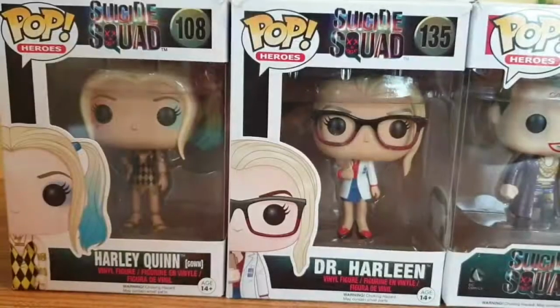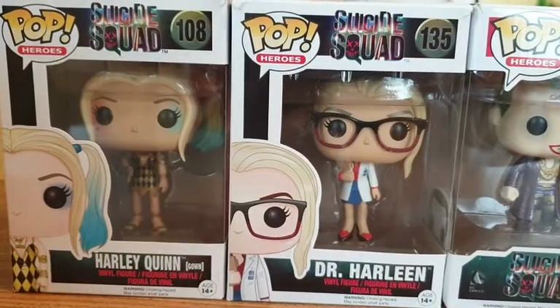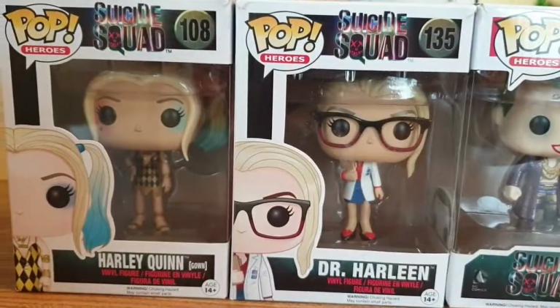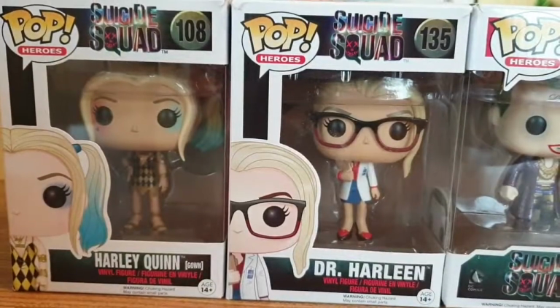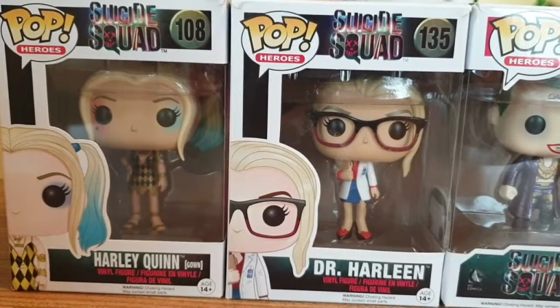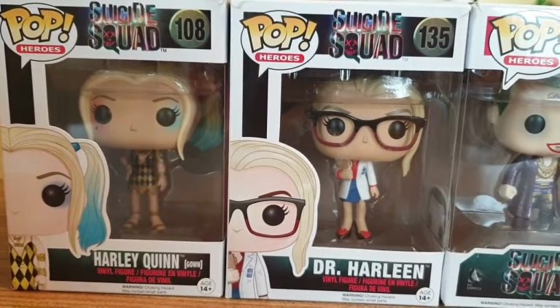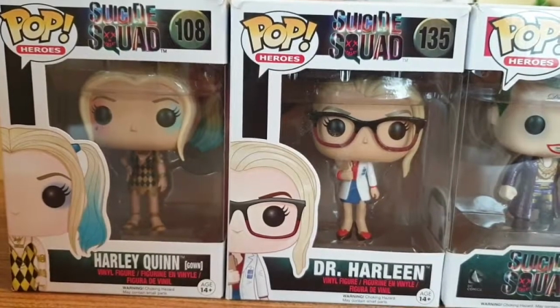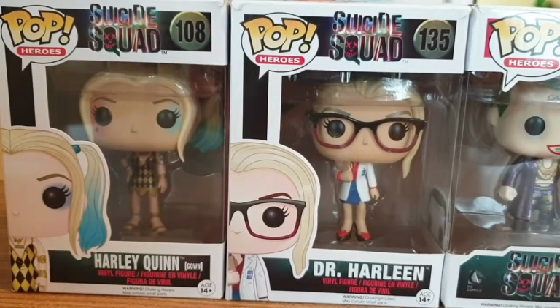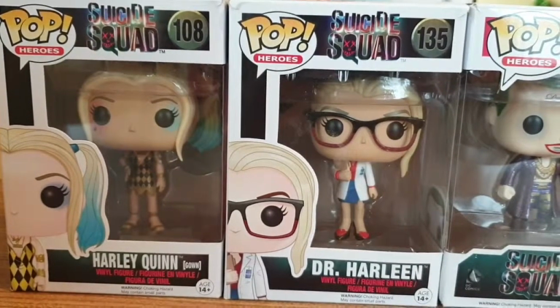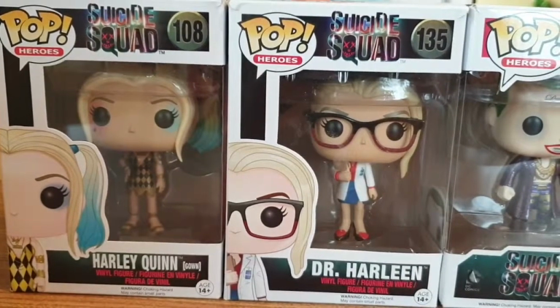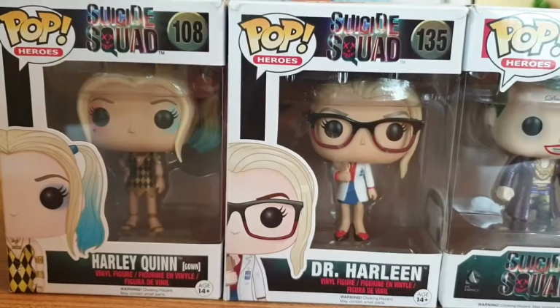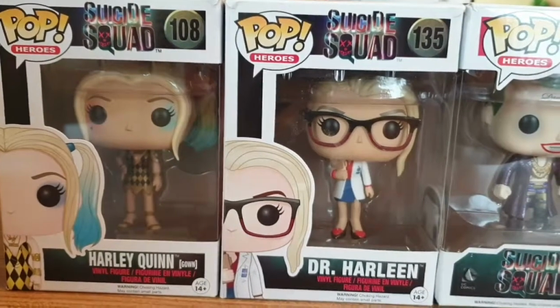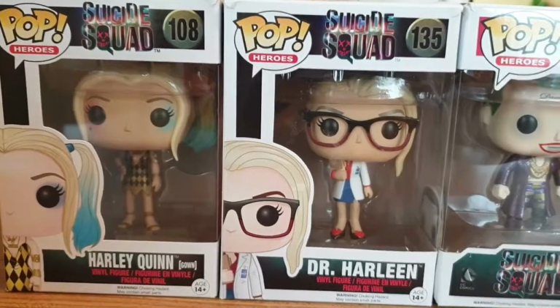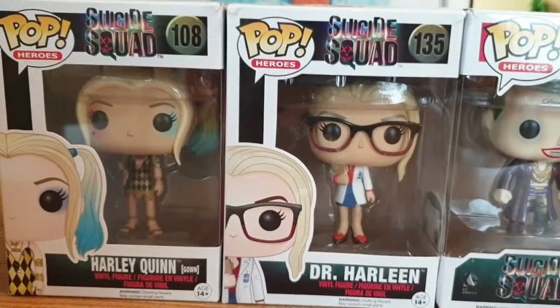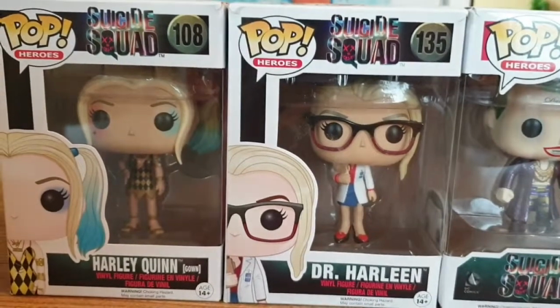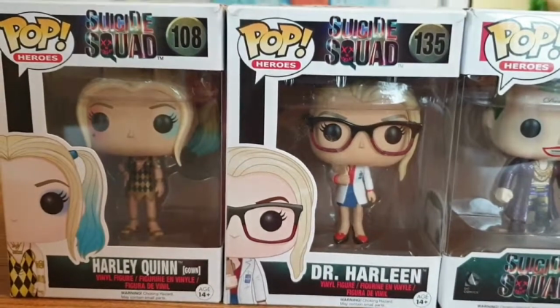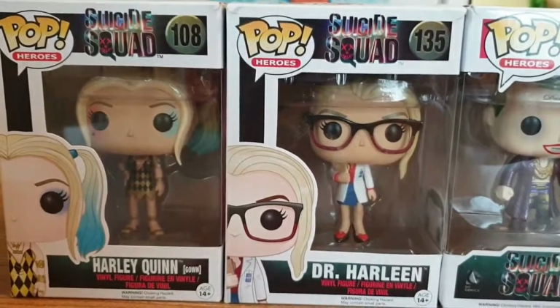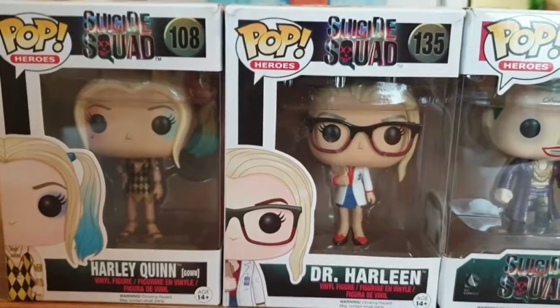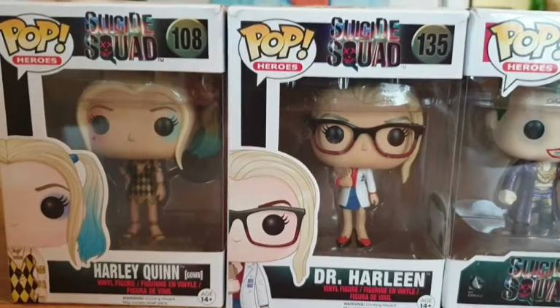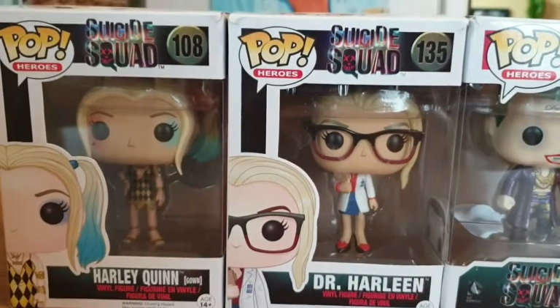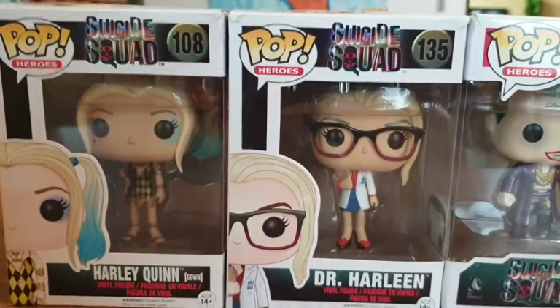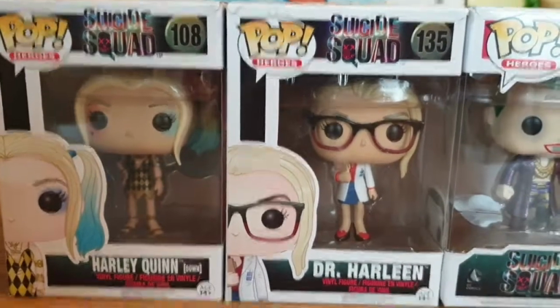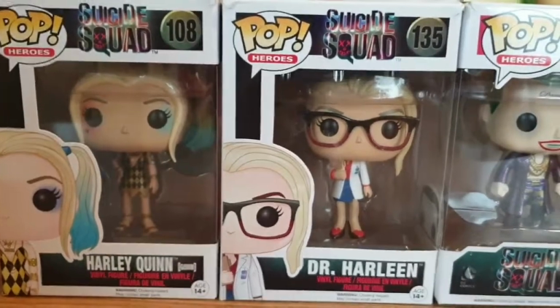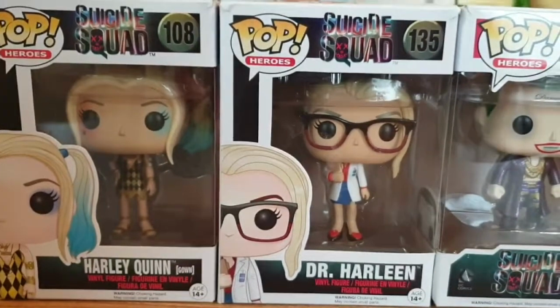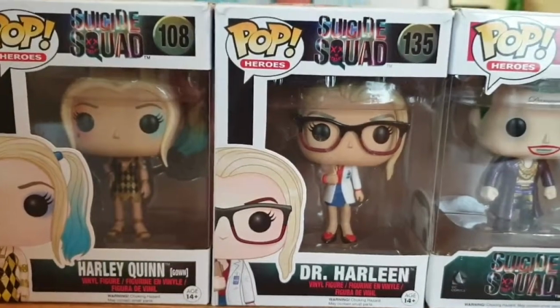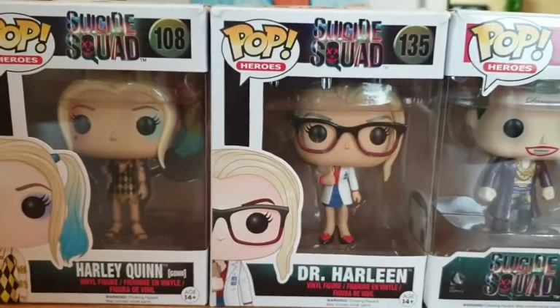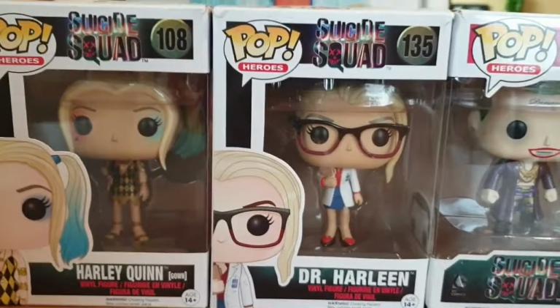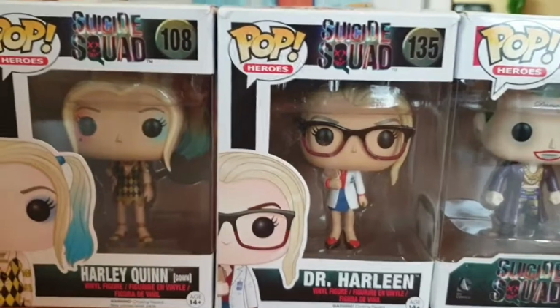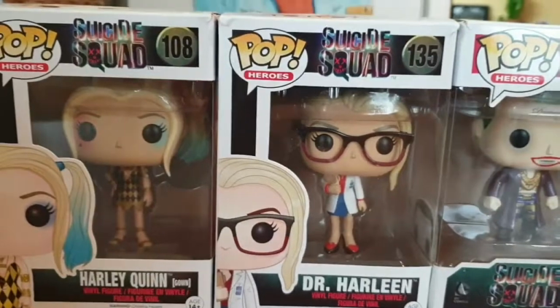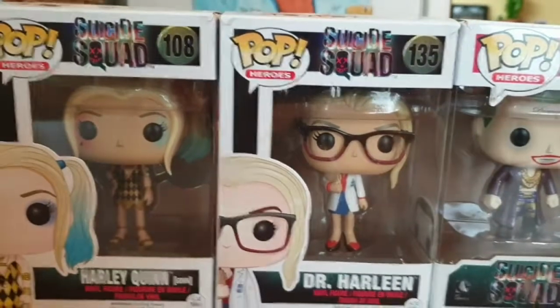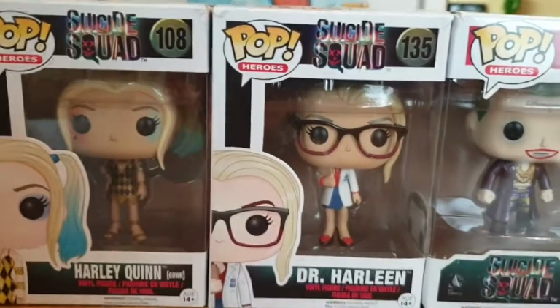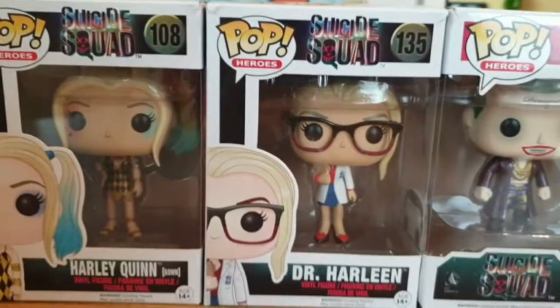Hello YouTube, welcome to the channel Anna at Bella, and today I'm going to be showing you my Suicide Squad Pops.